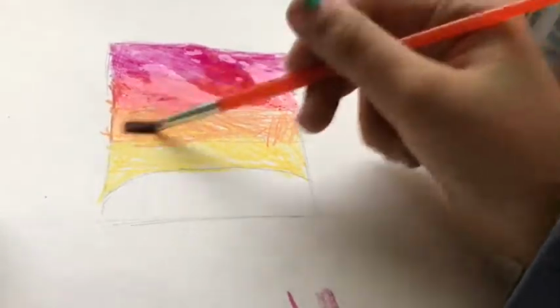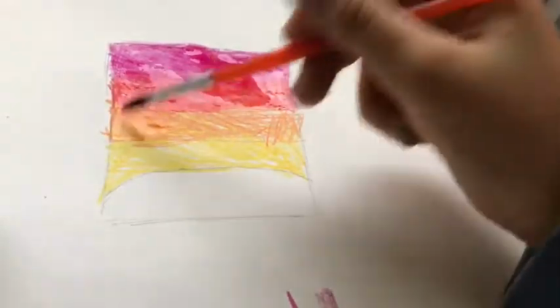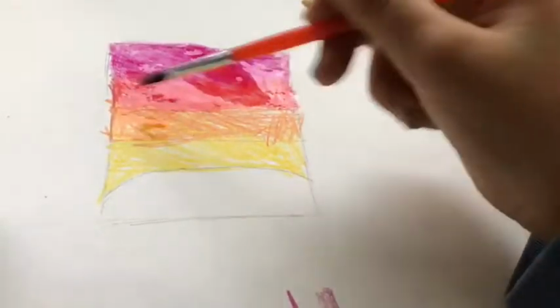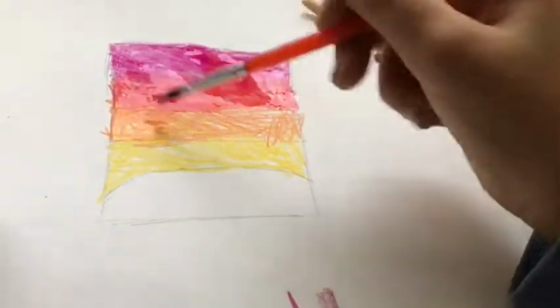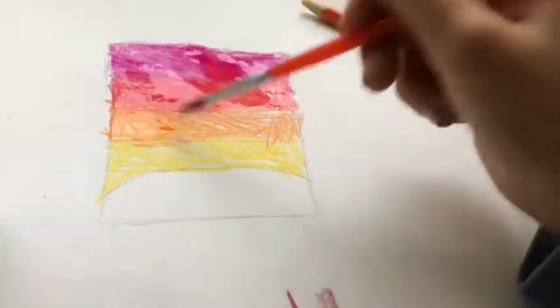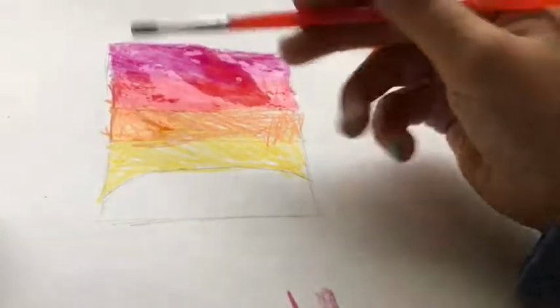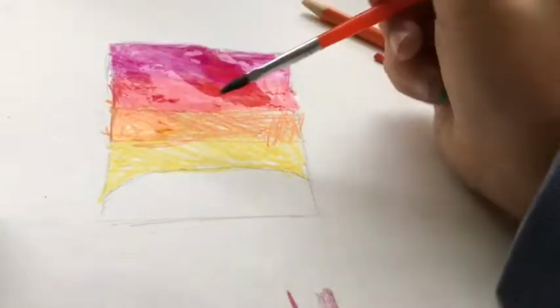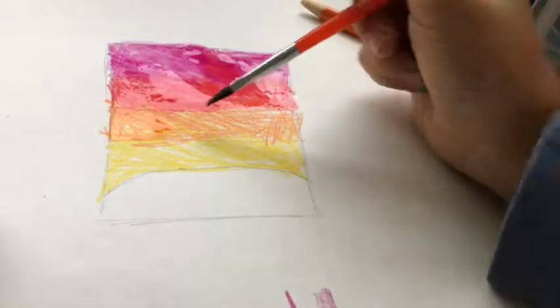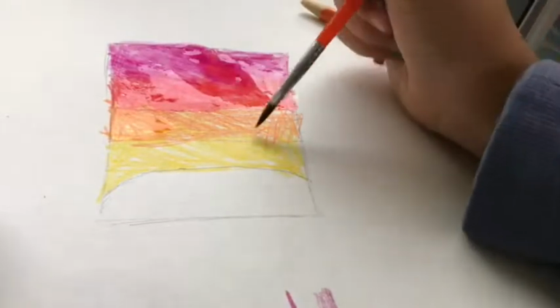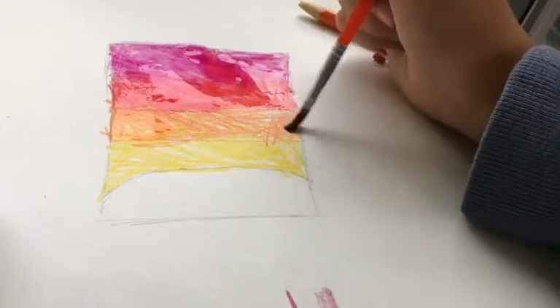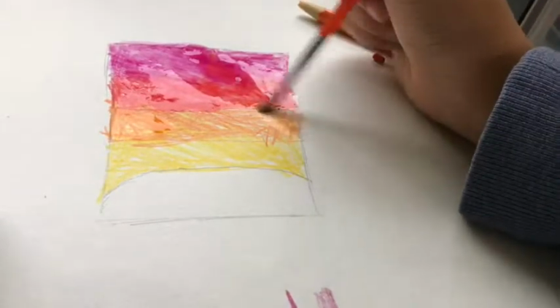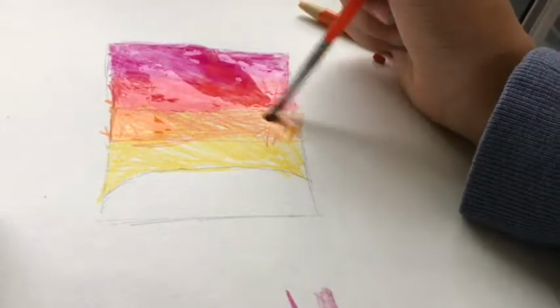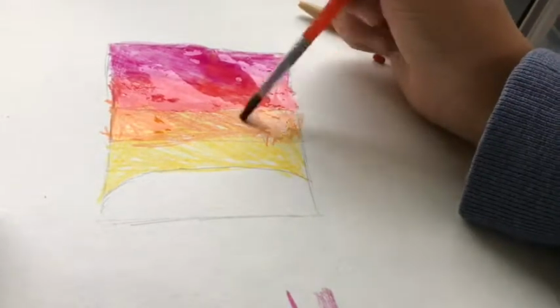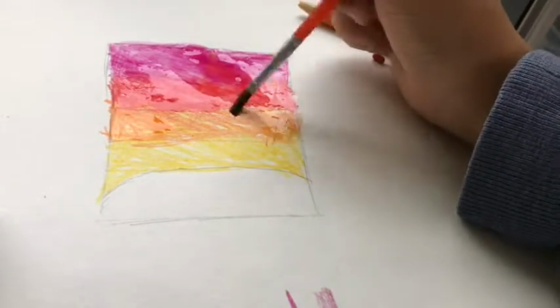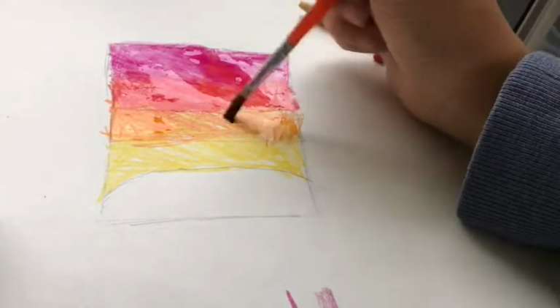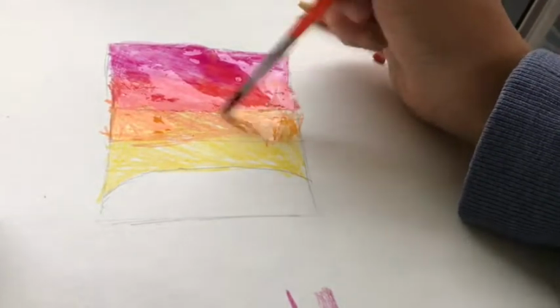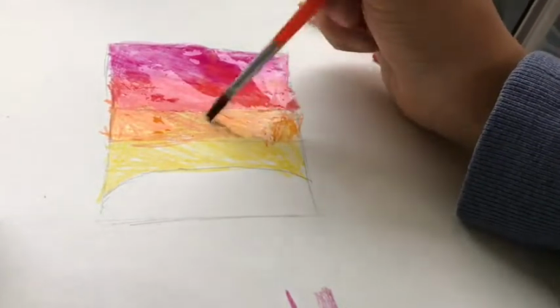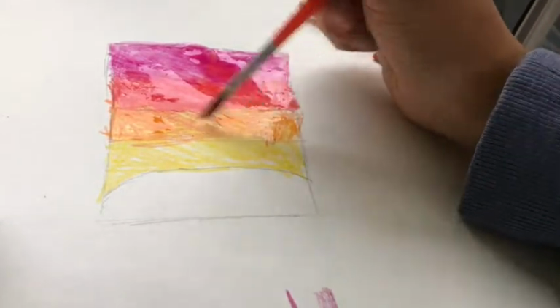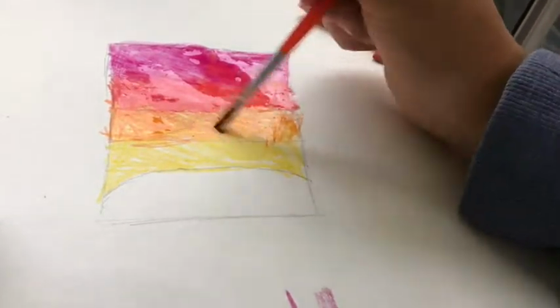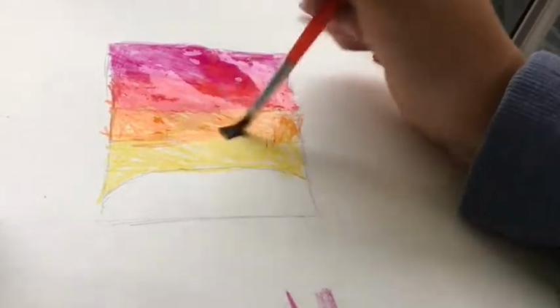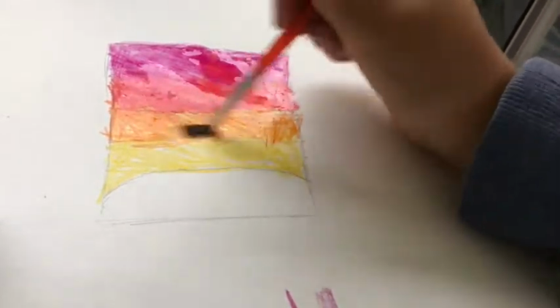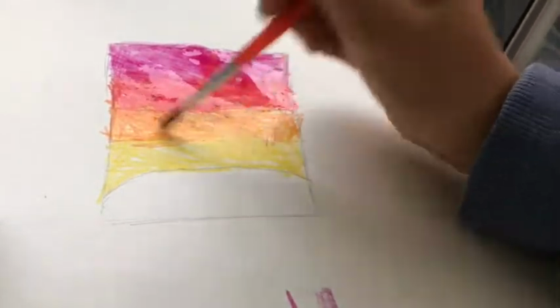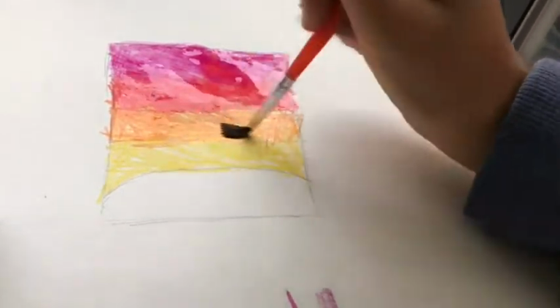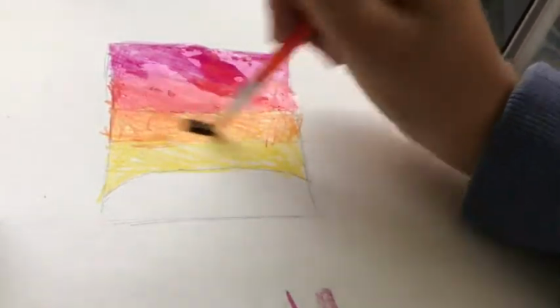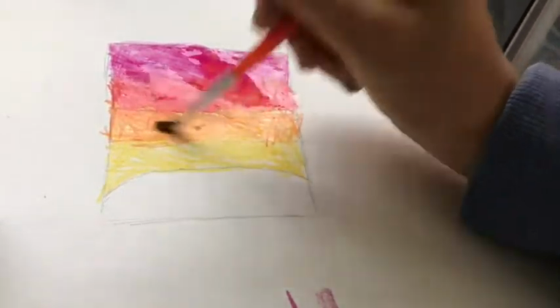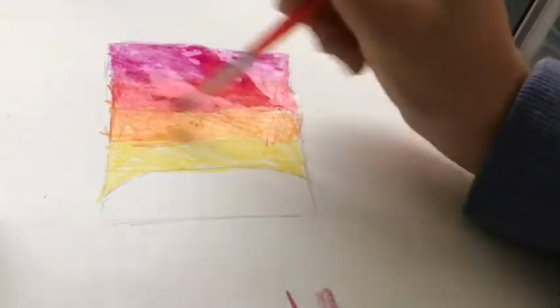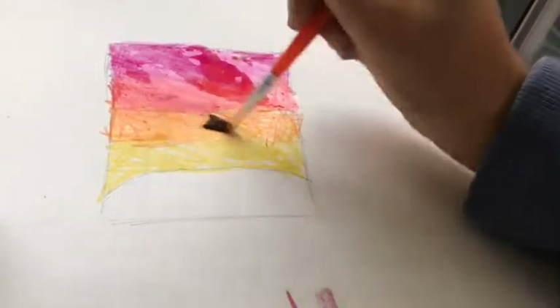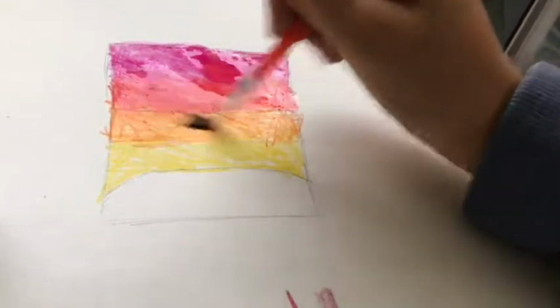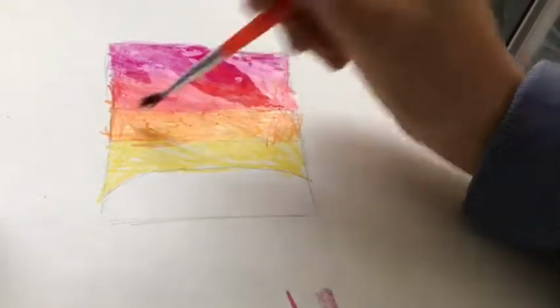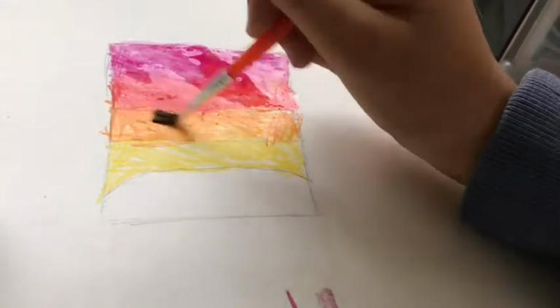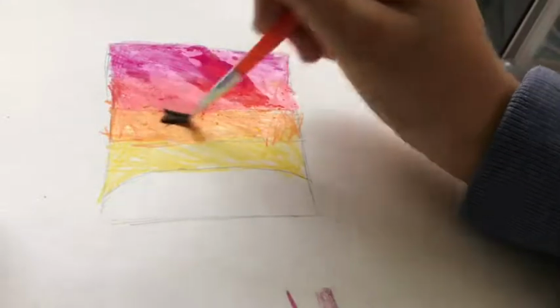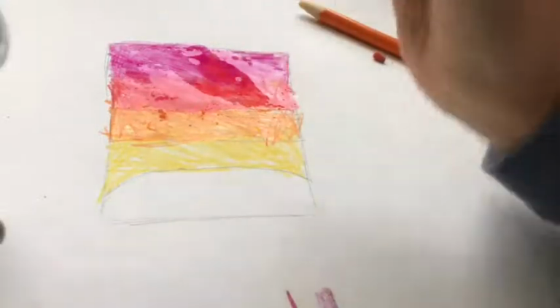You just put the water over the pencil area — it's really simple. I would hope you guys could figure this bit out.